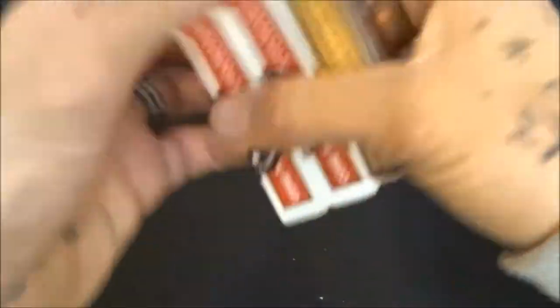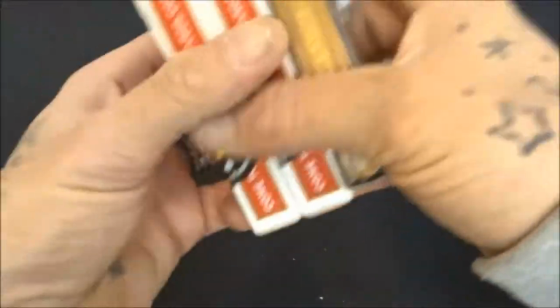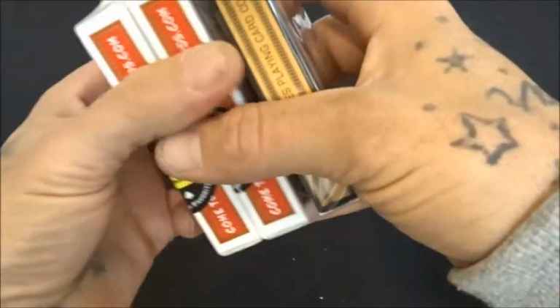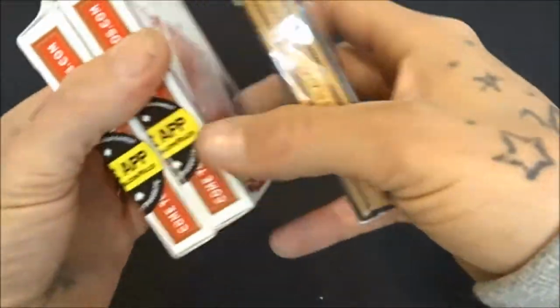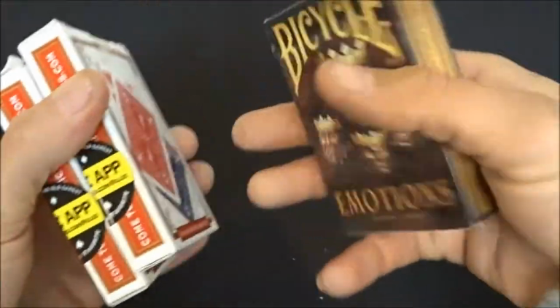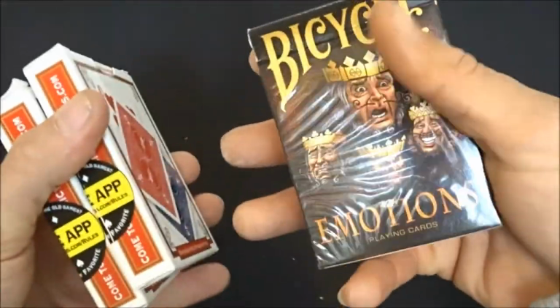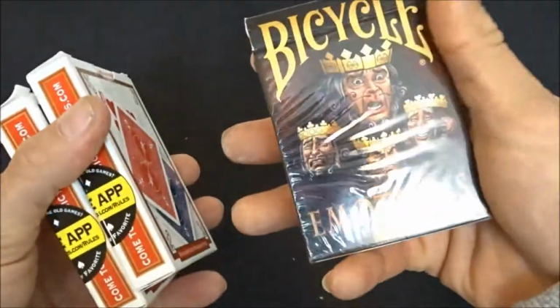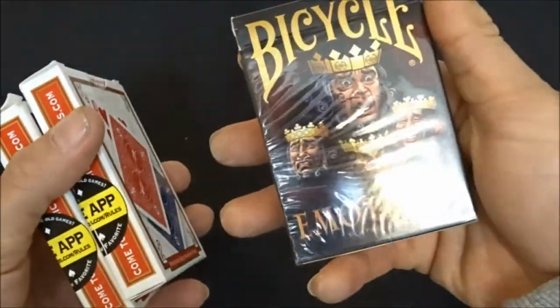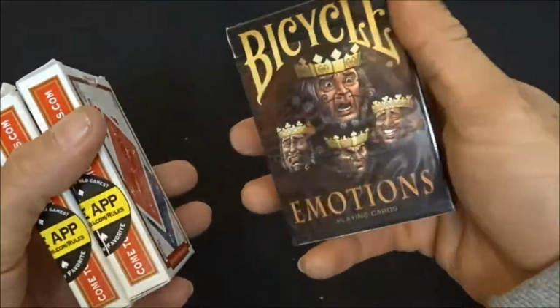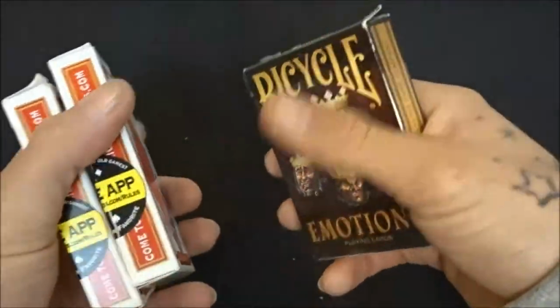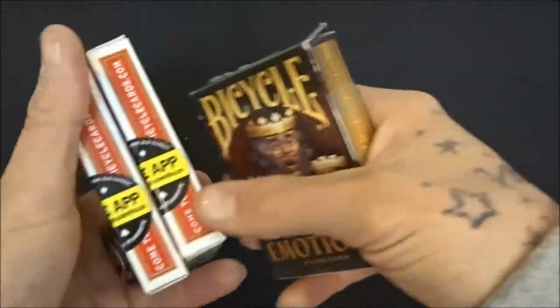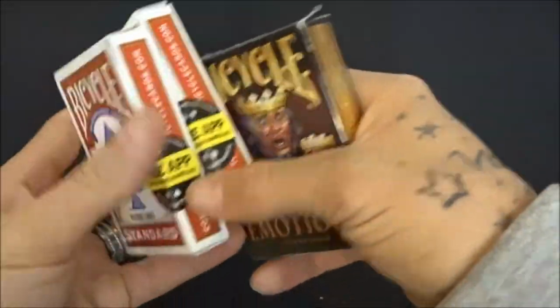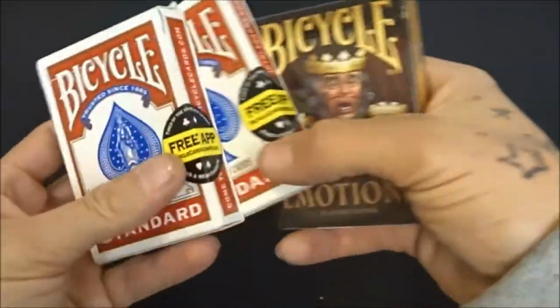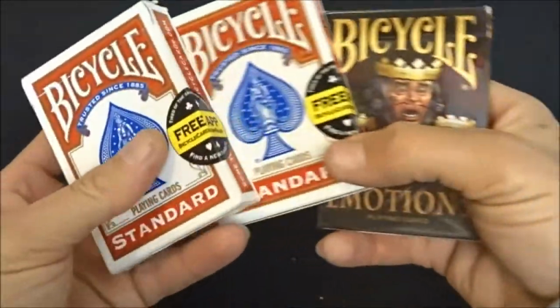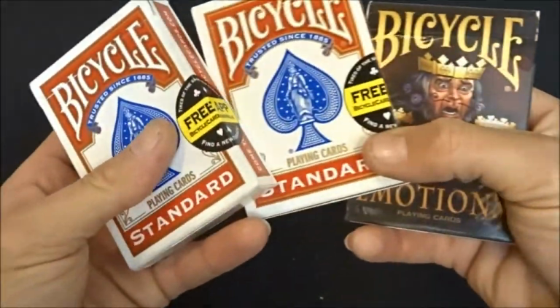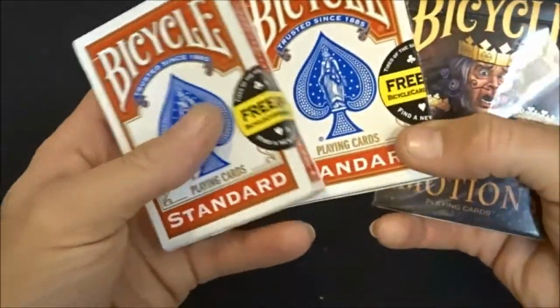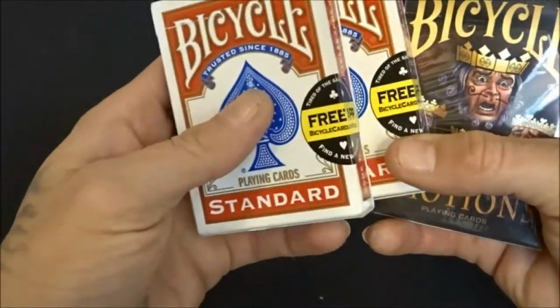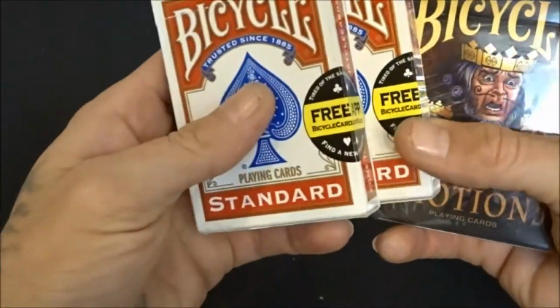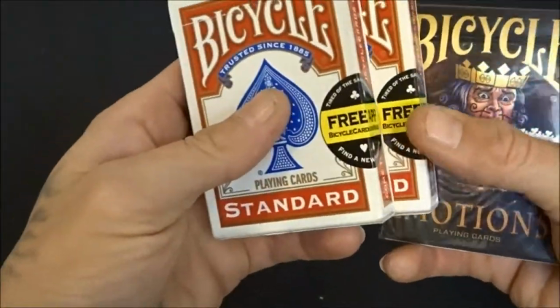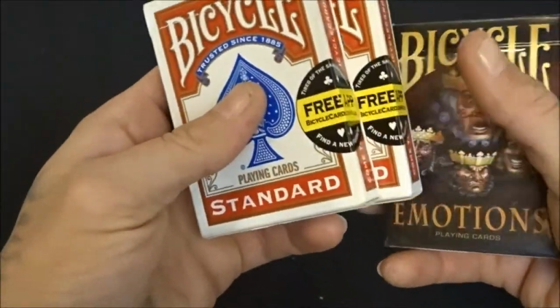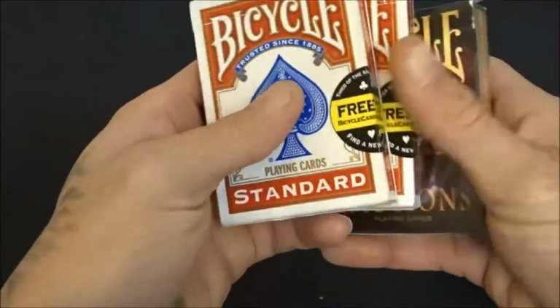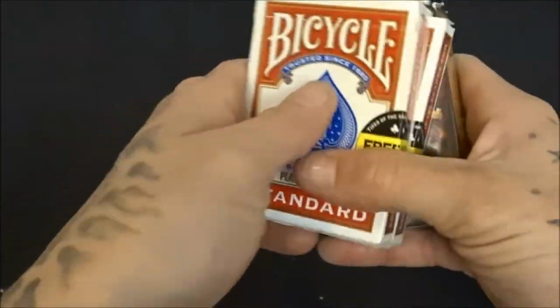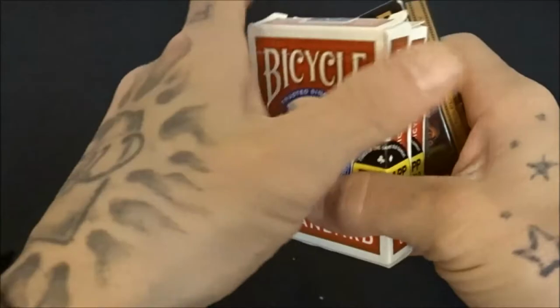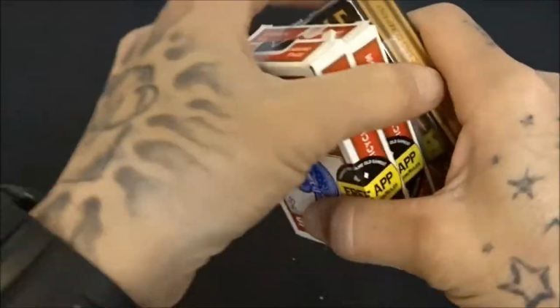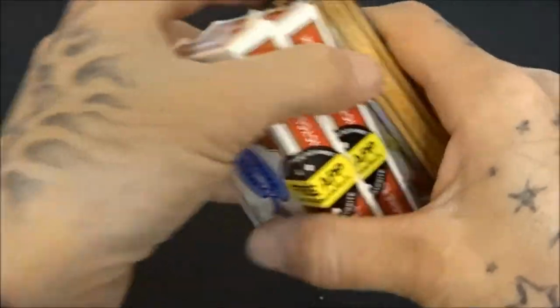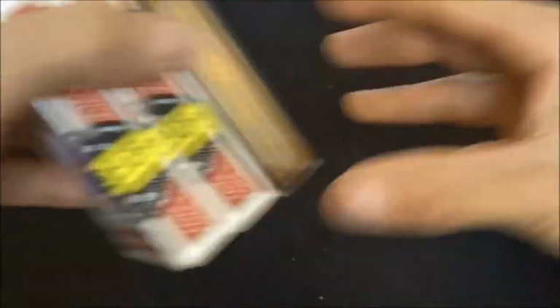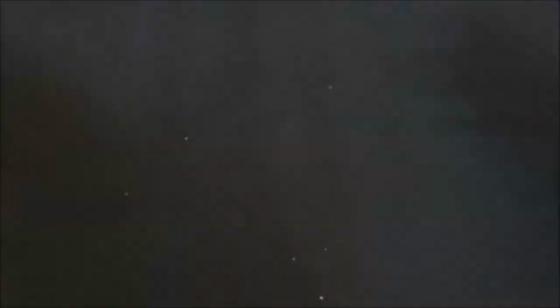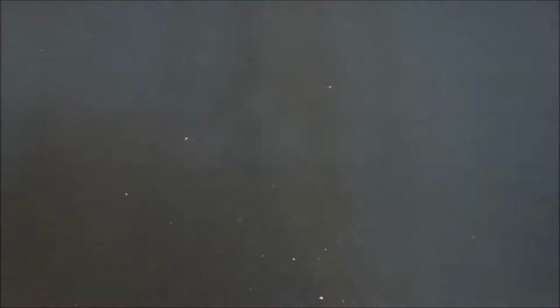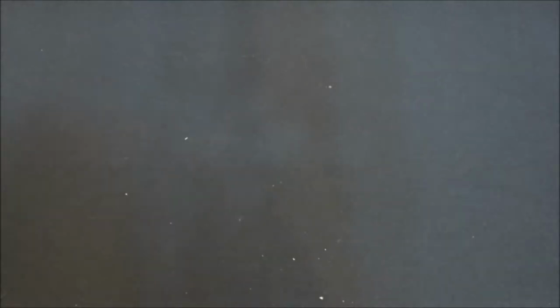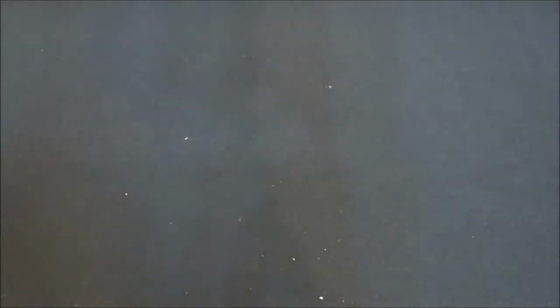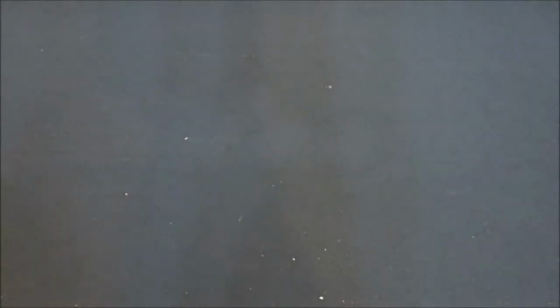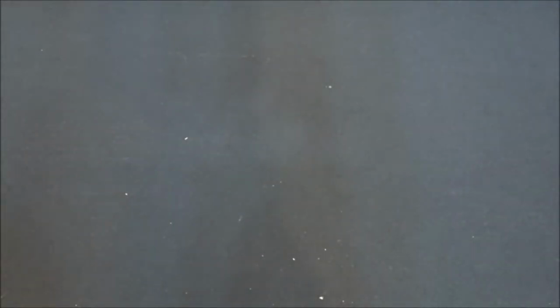Open deck of Emotions, and two more plain red decks of Bicycle cards.